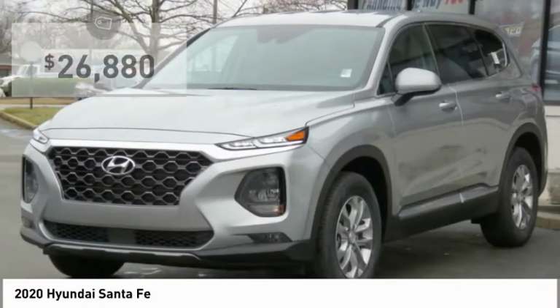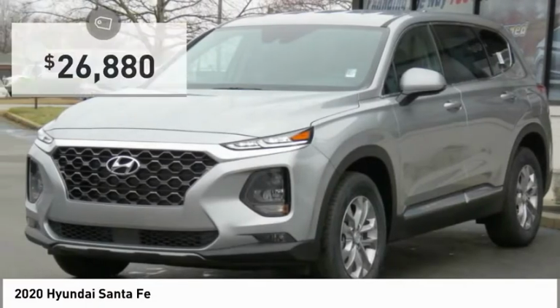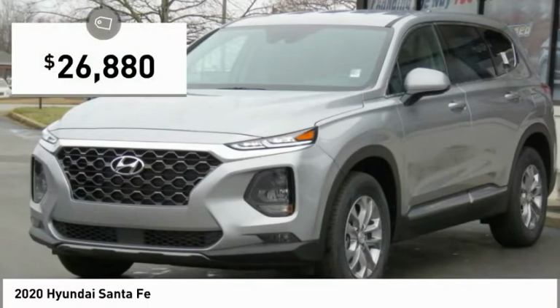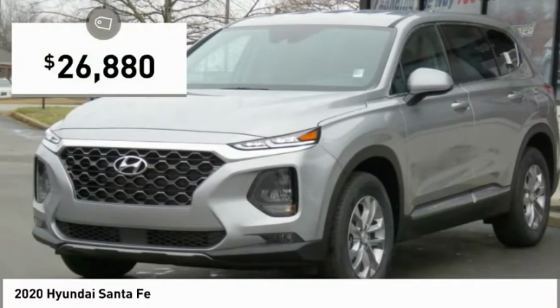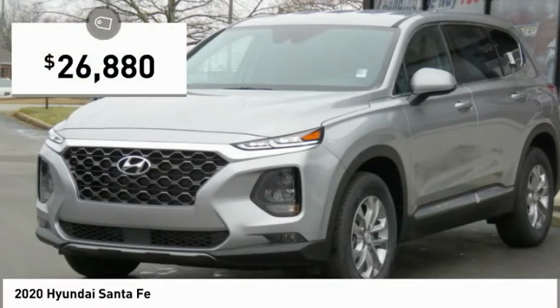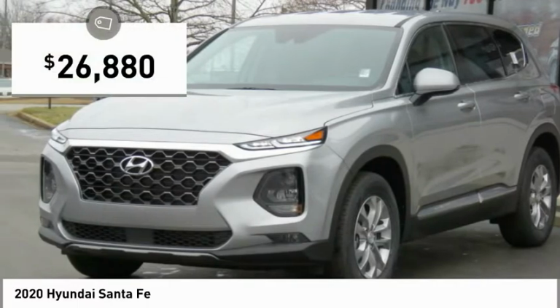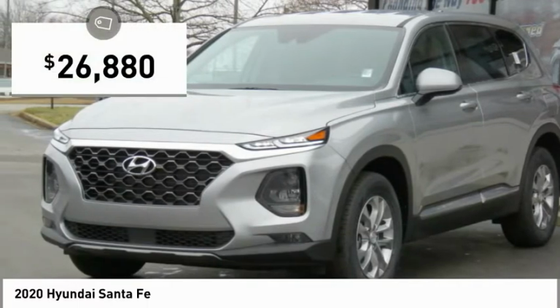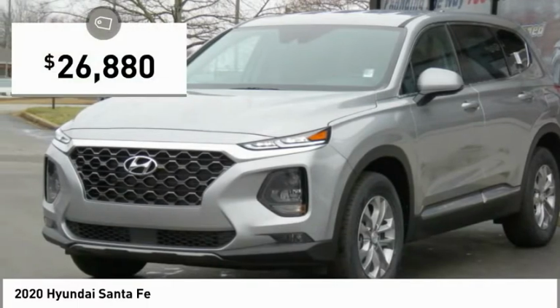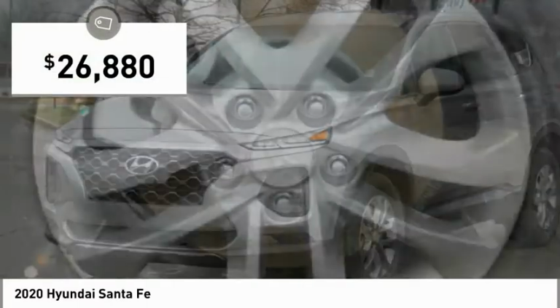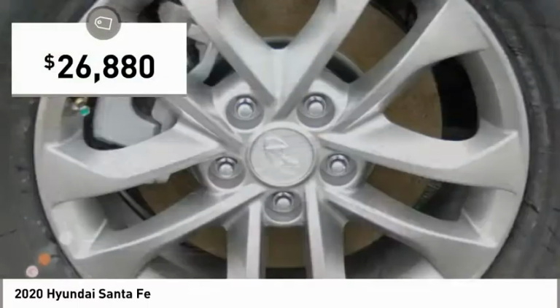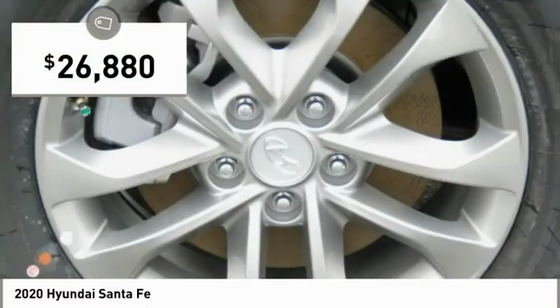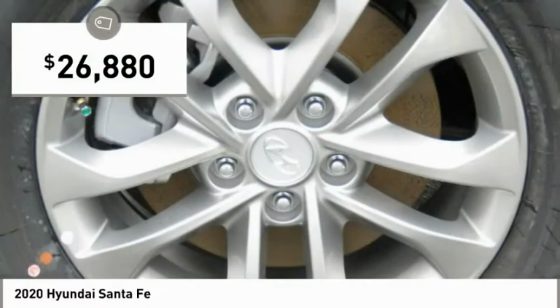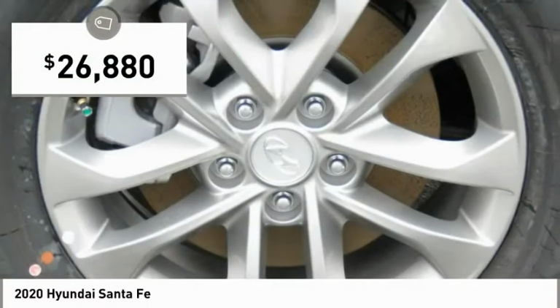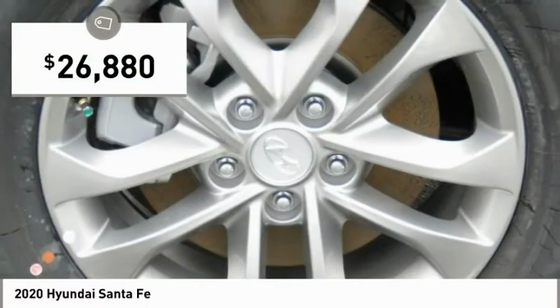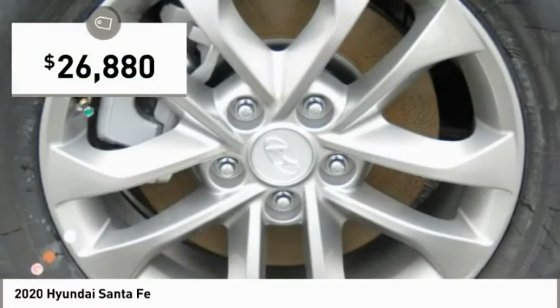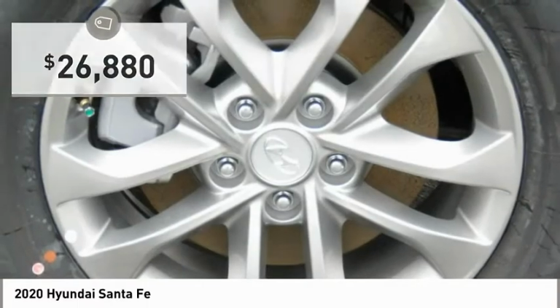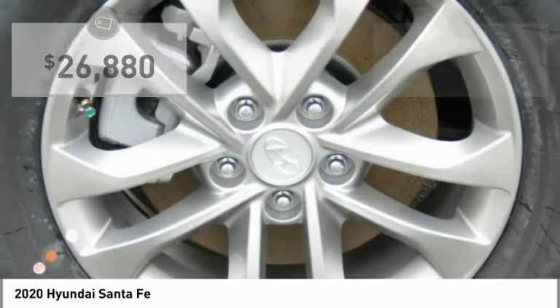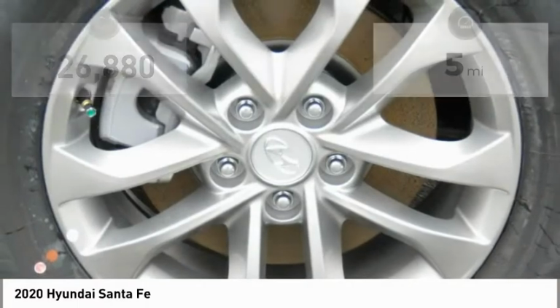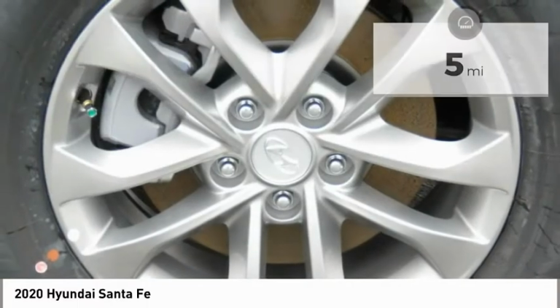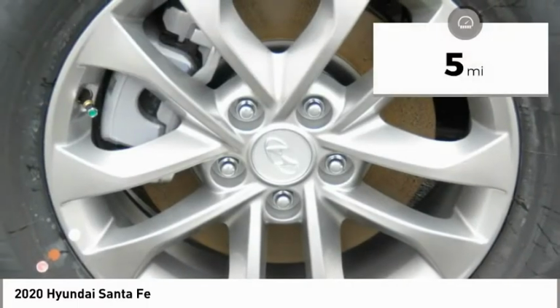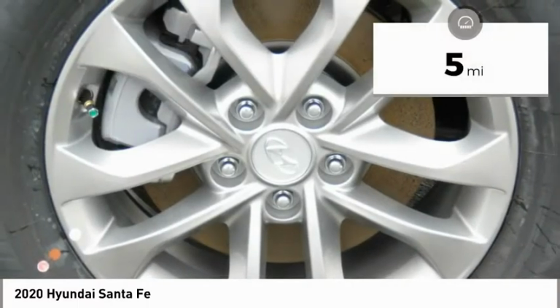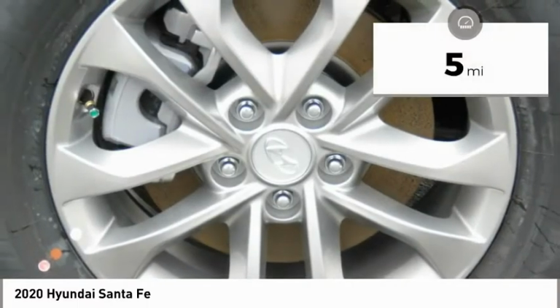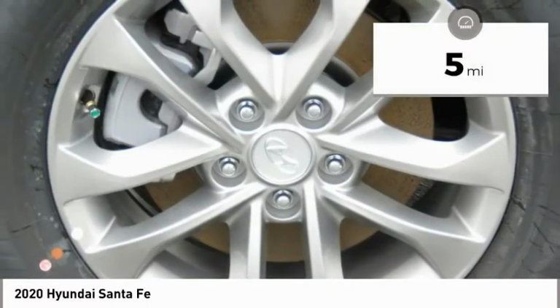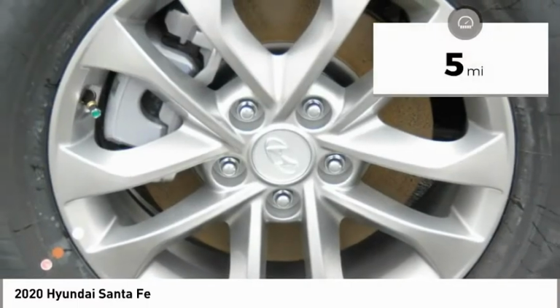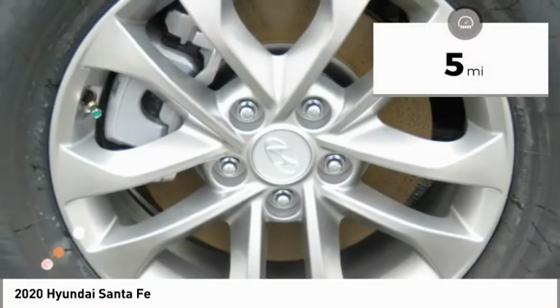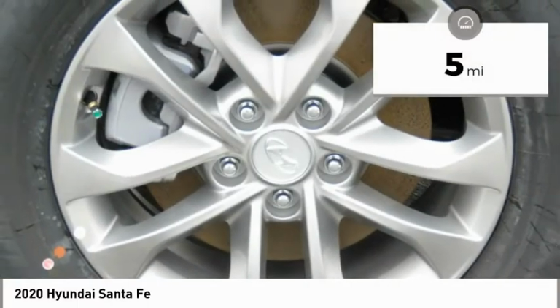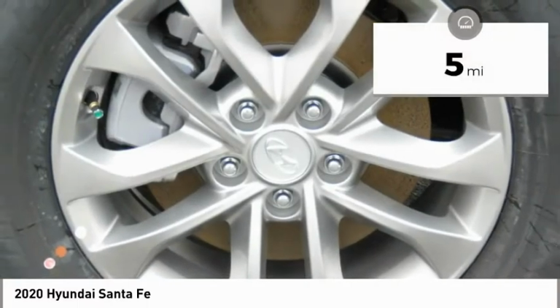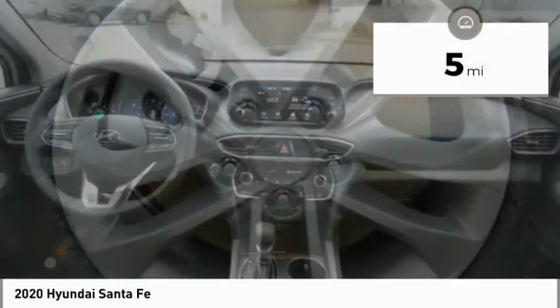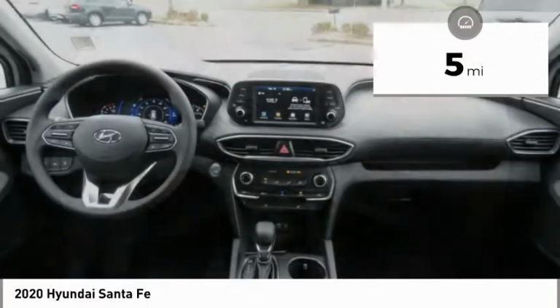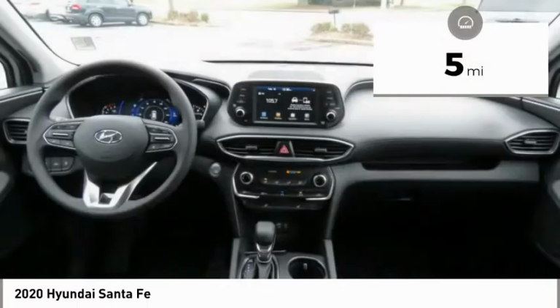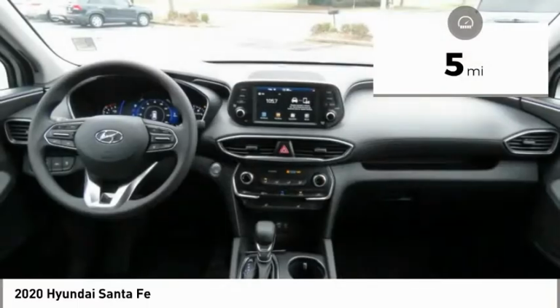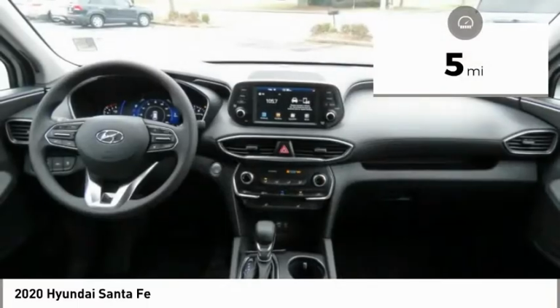And it is priced below $30,000. This vehicle has less than 100 miles.